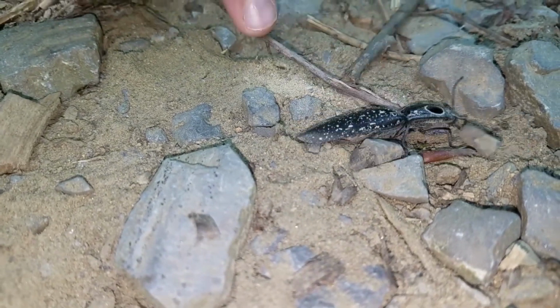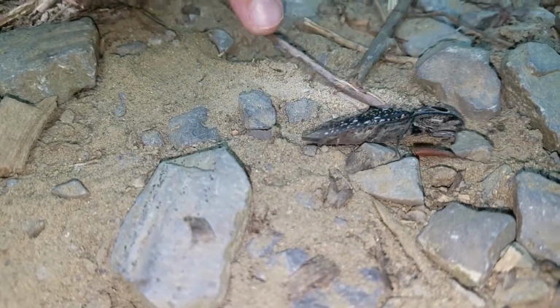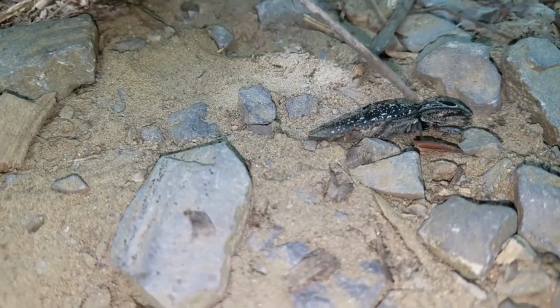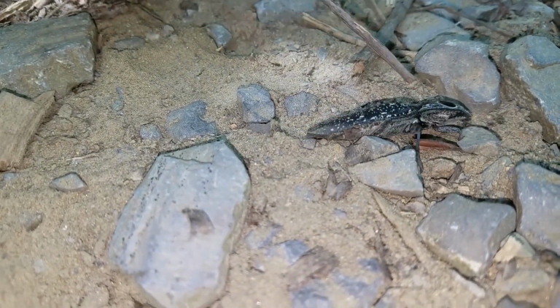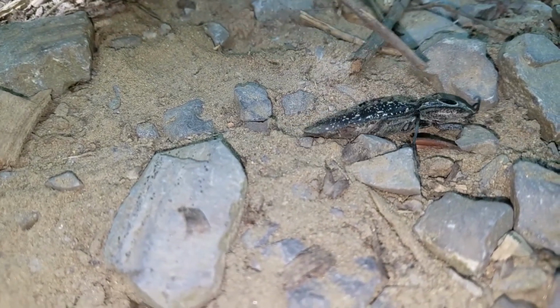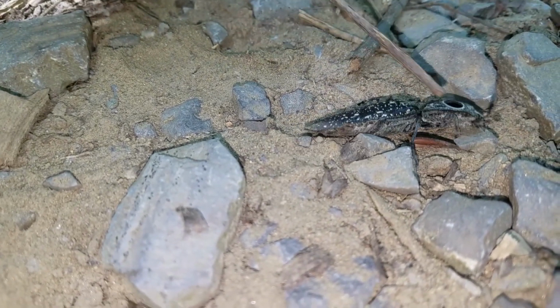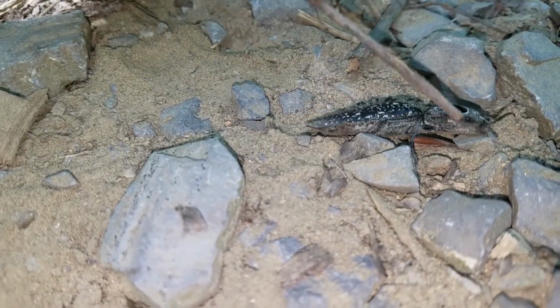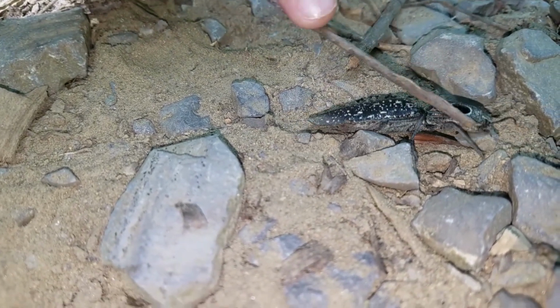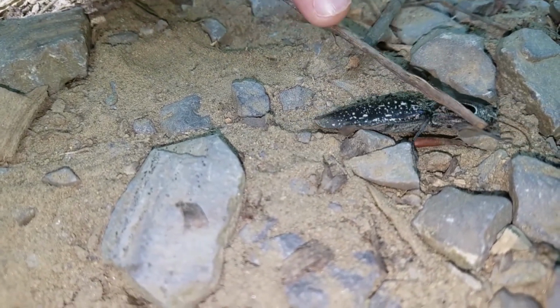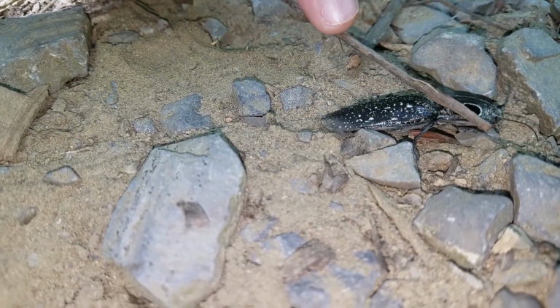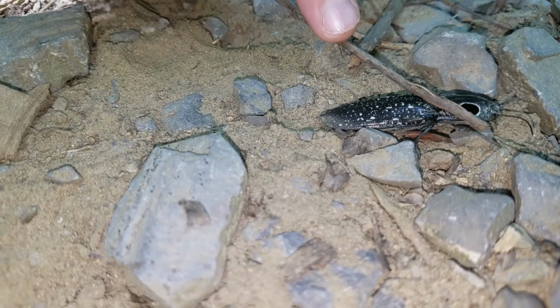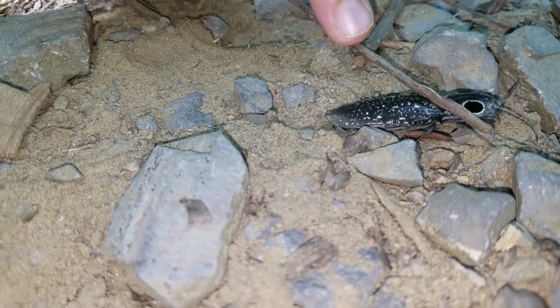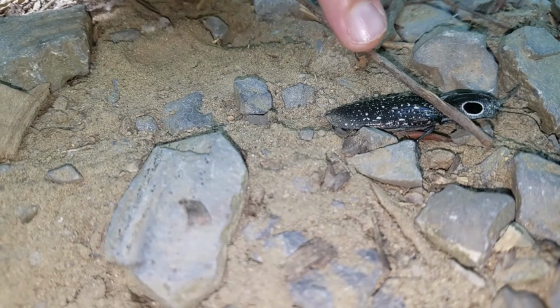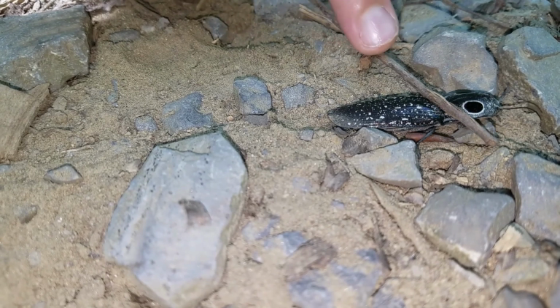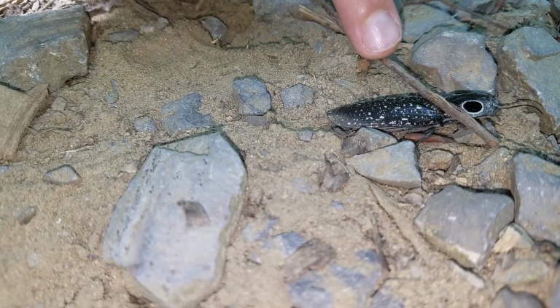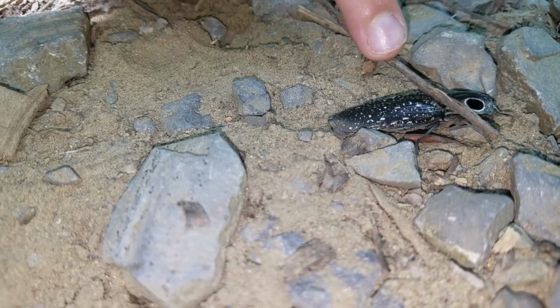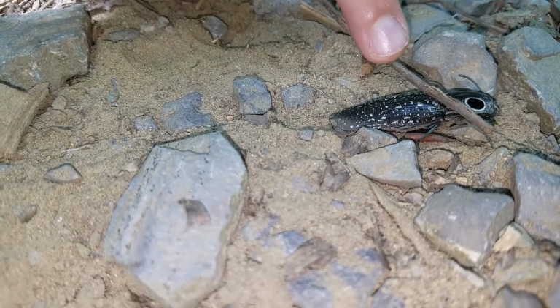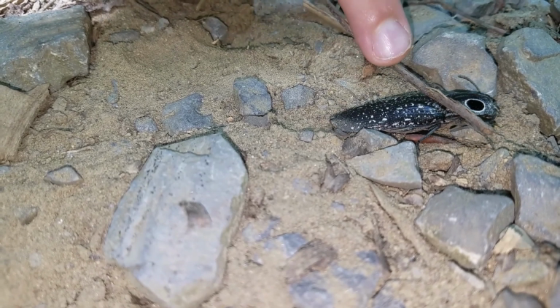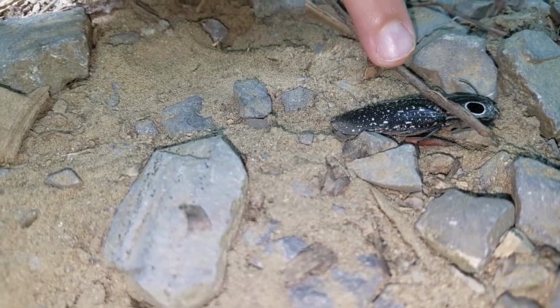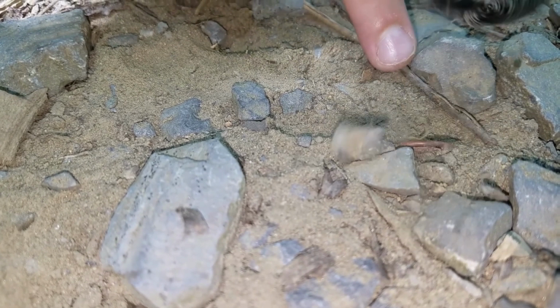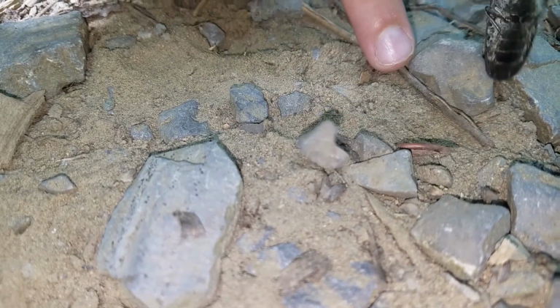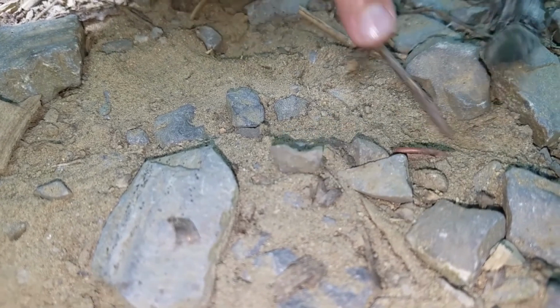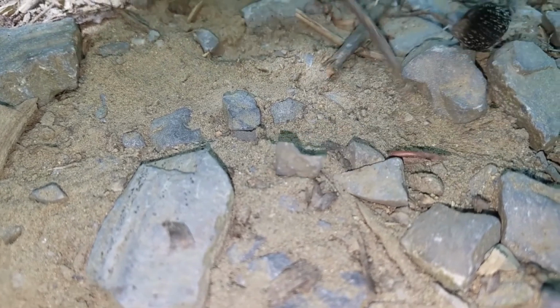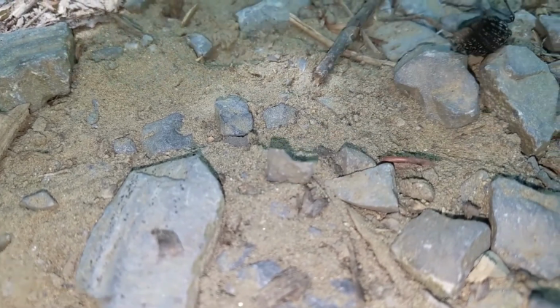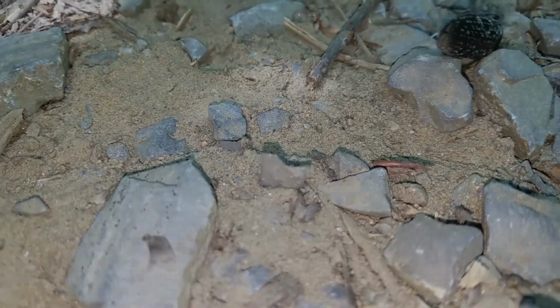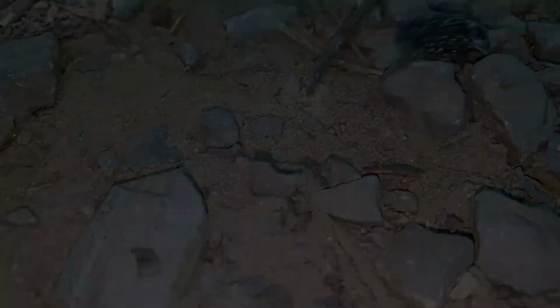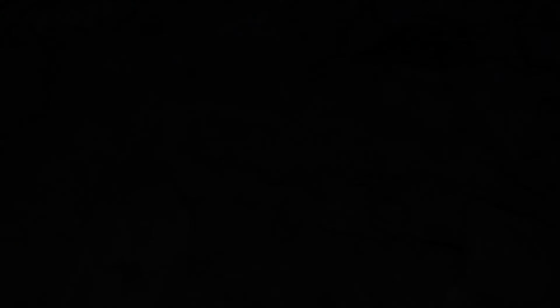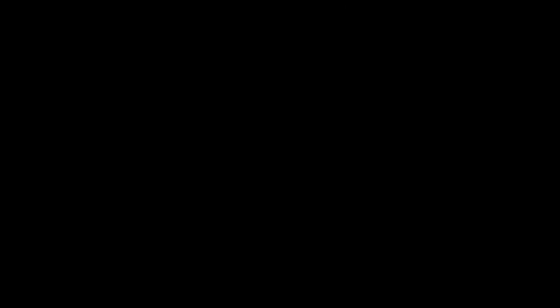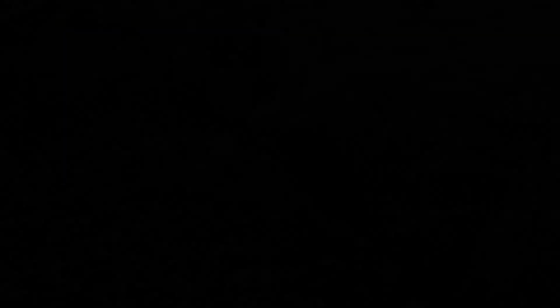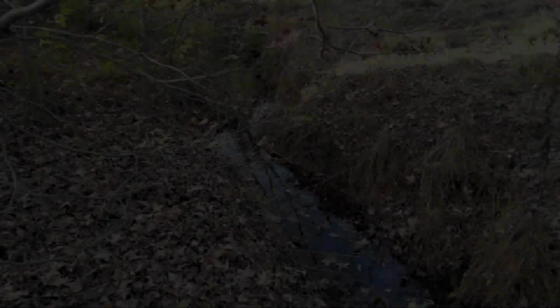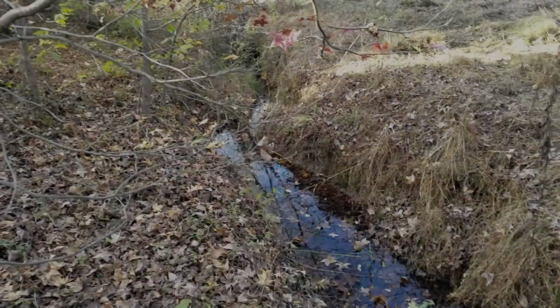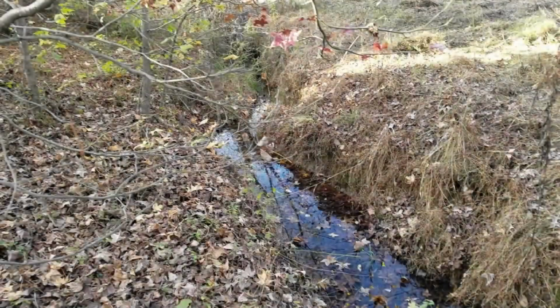These beetles have sharp mandibles and can bite. So if you ever pick one up to look at it, always use caution.